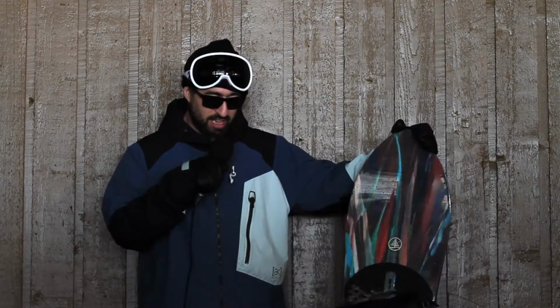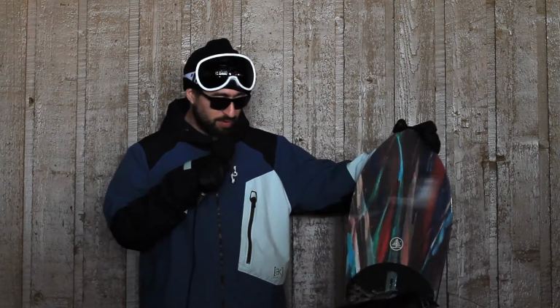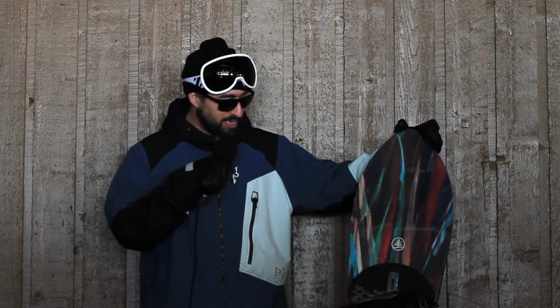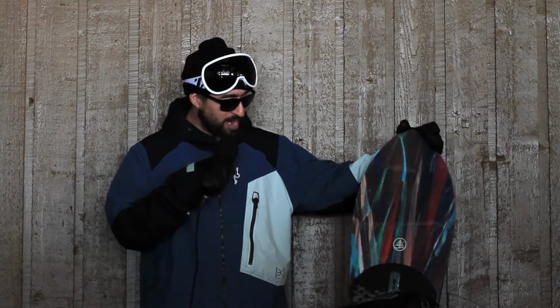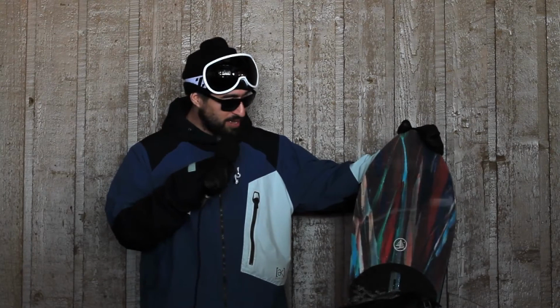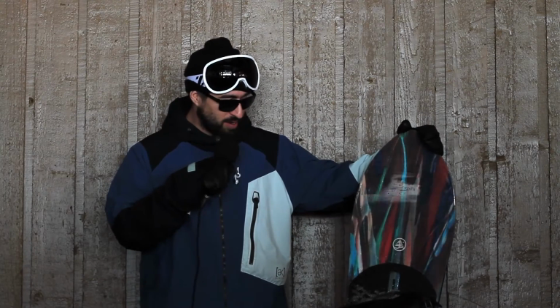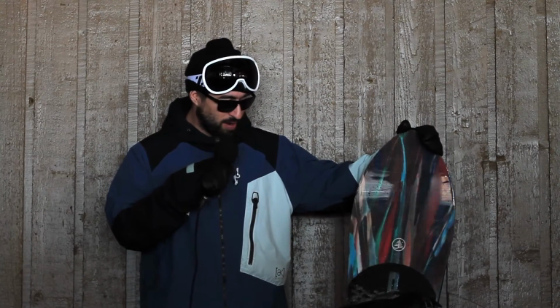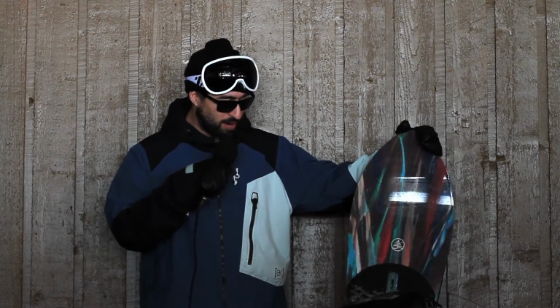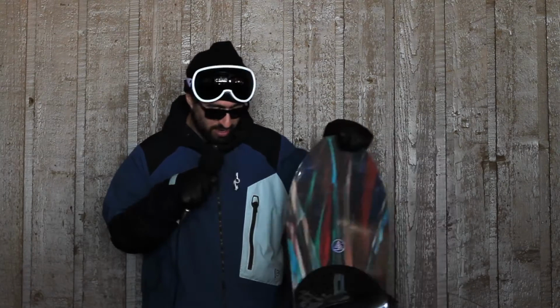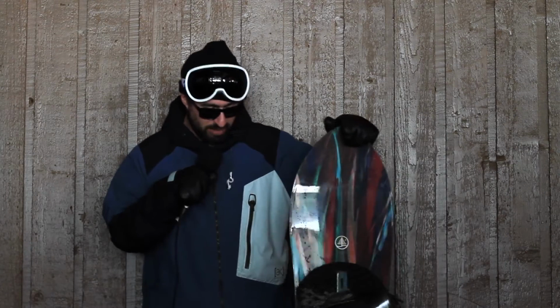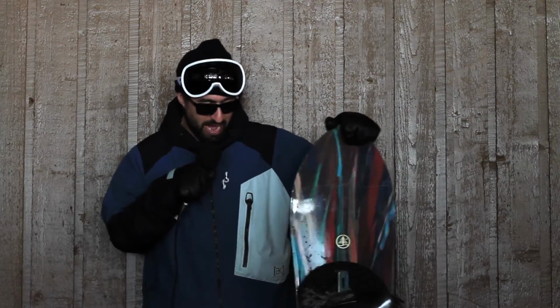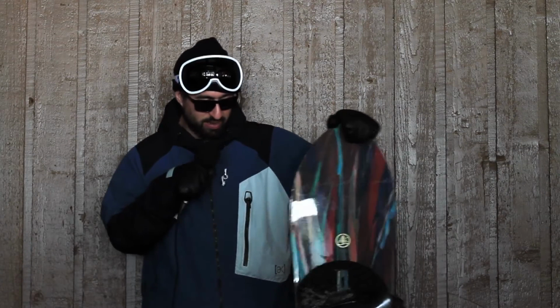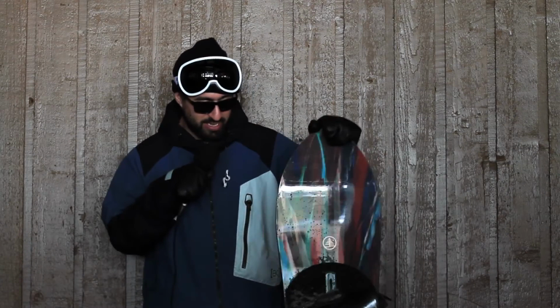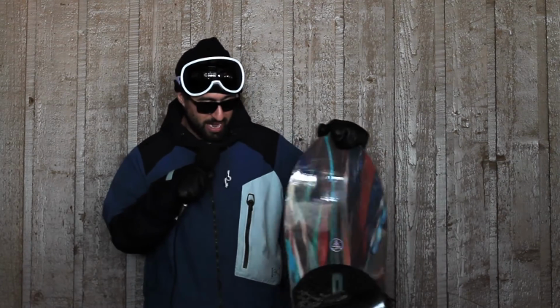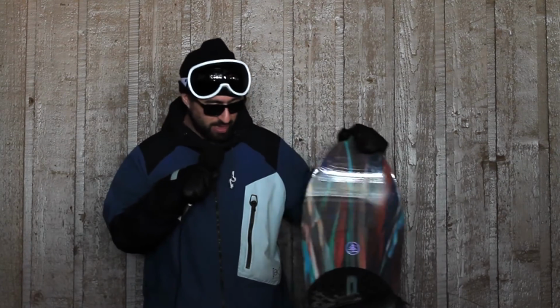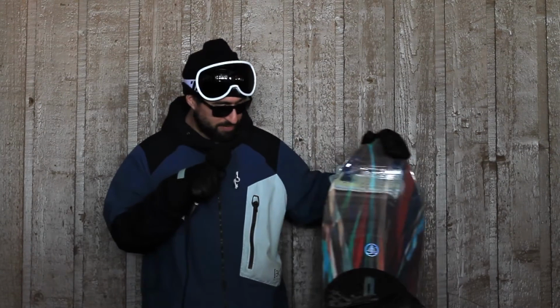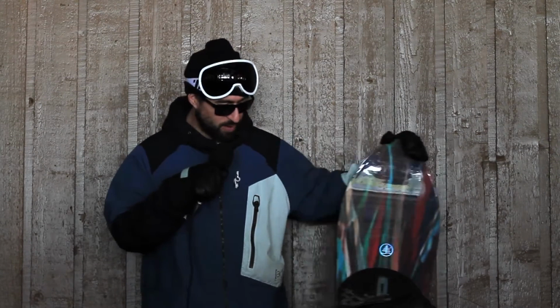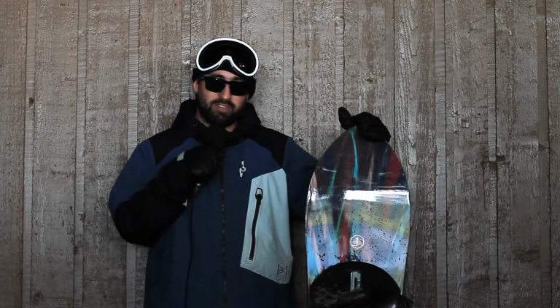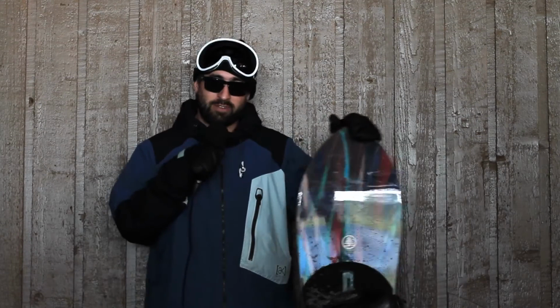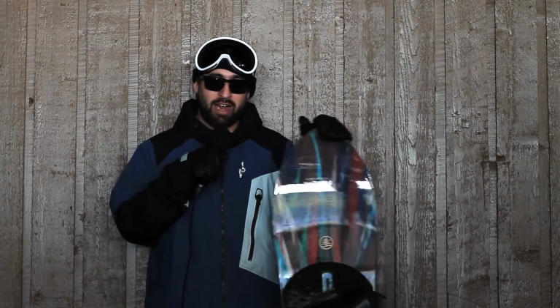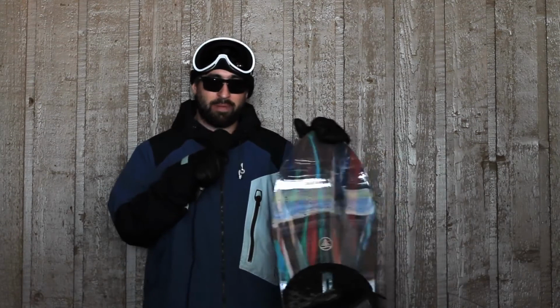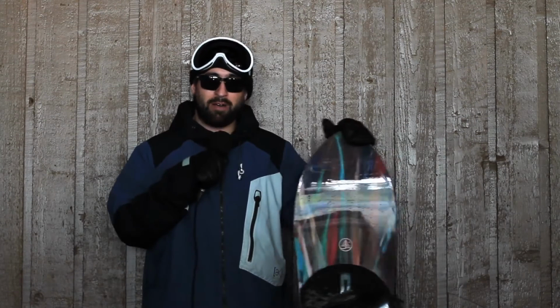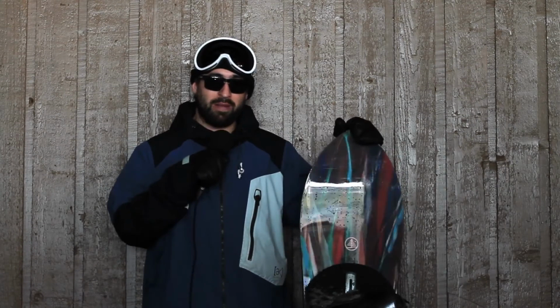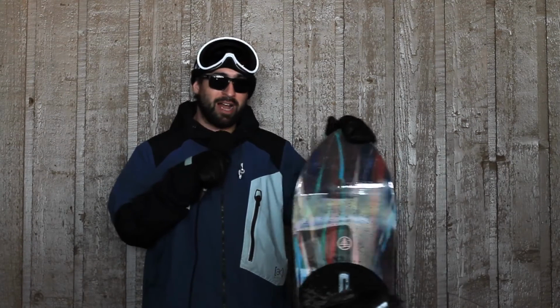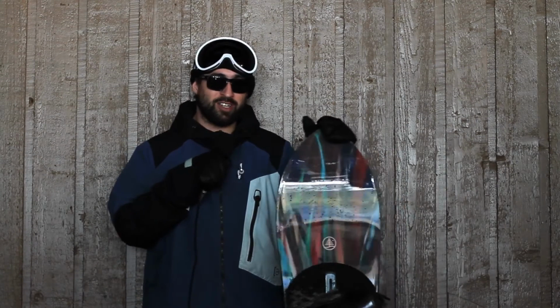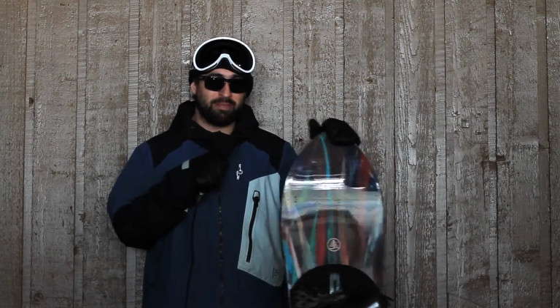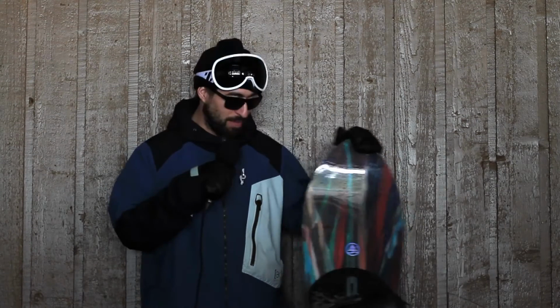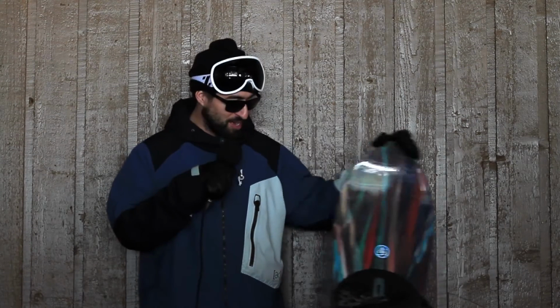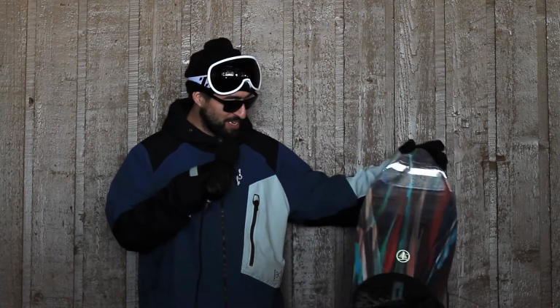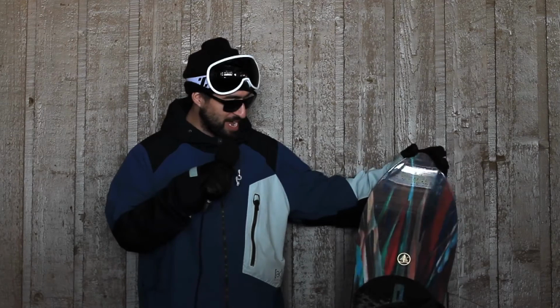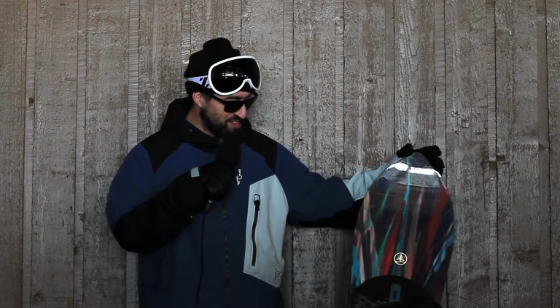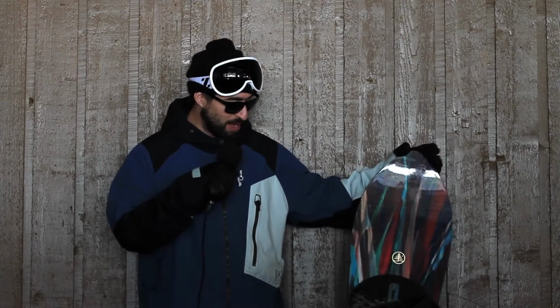You can really get into the carves and lean back on the tail and let it float. Didn't ride it in POW, but I imagine it'd be amazing in that as well.